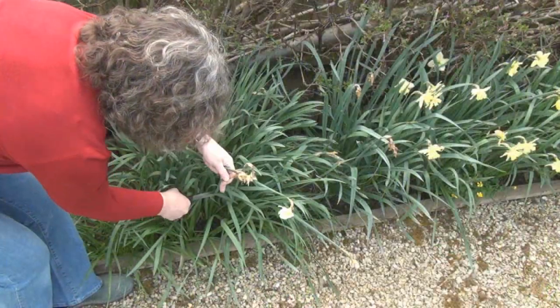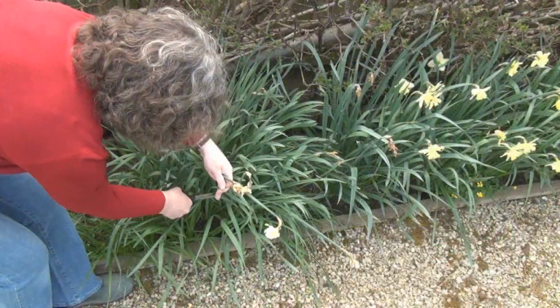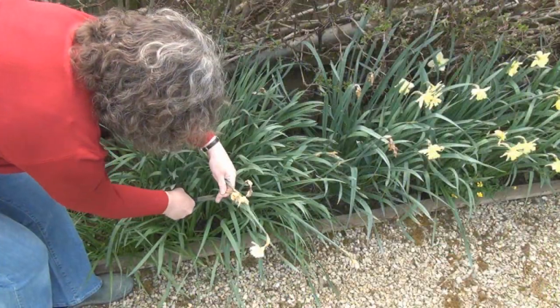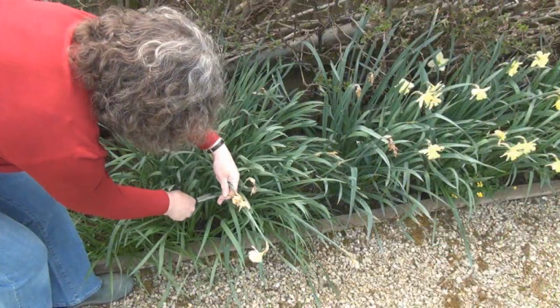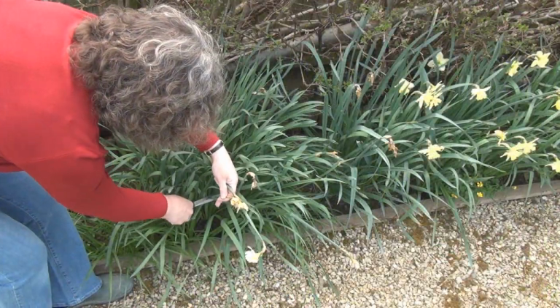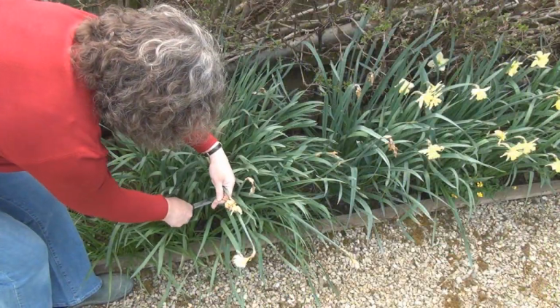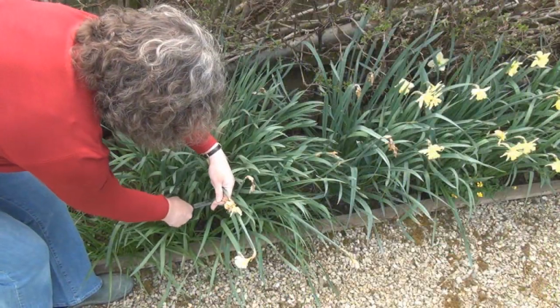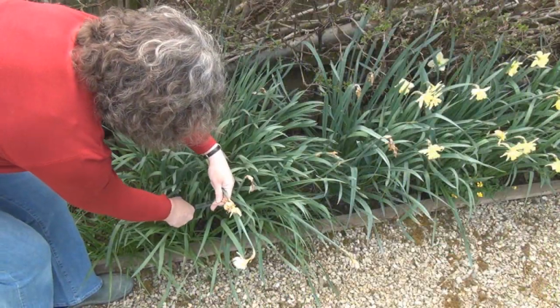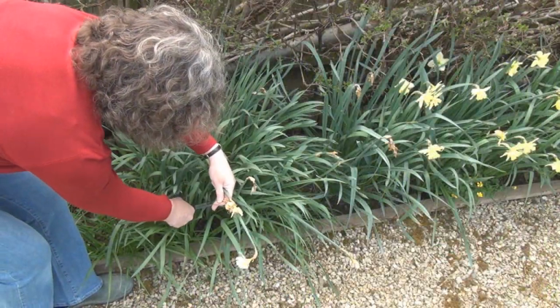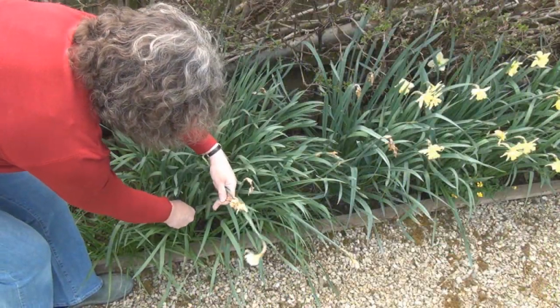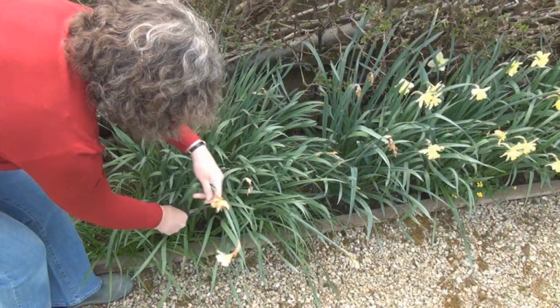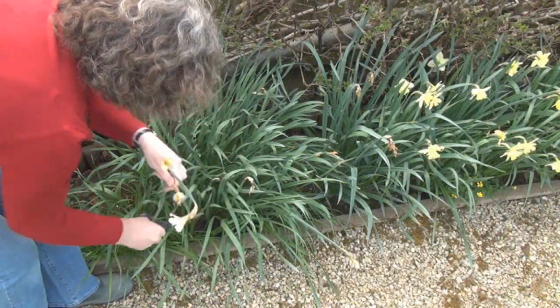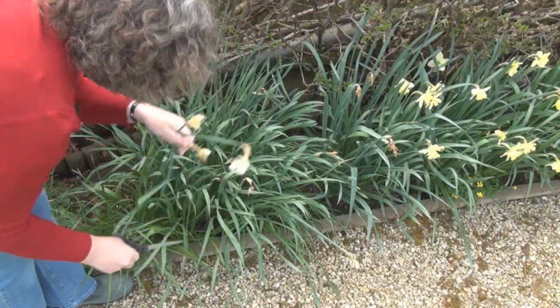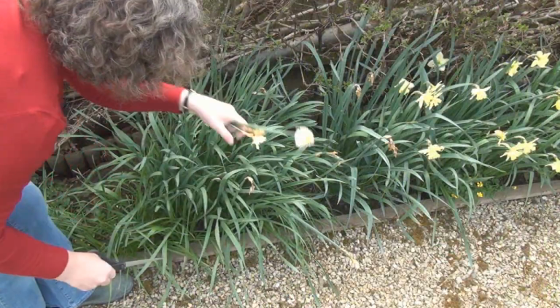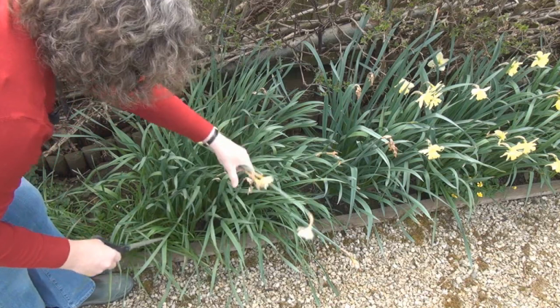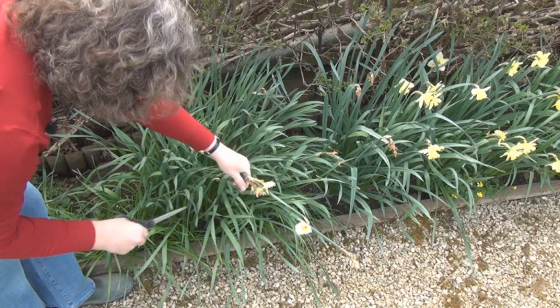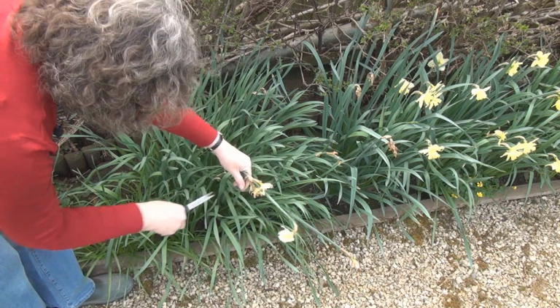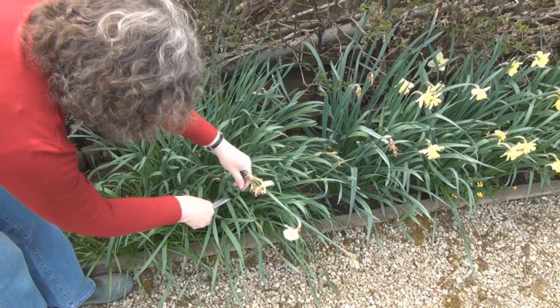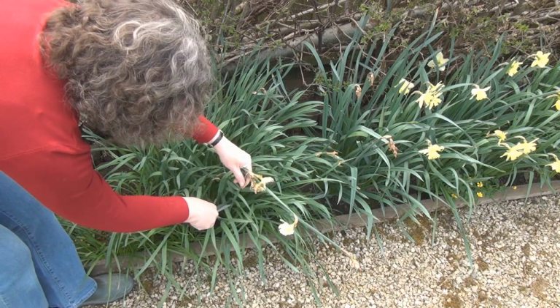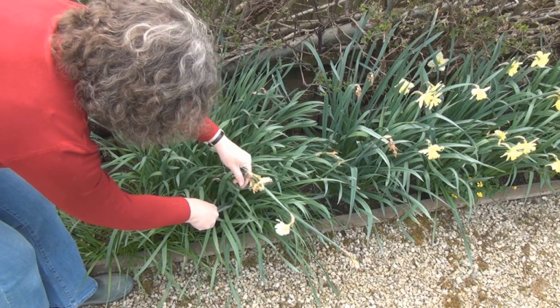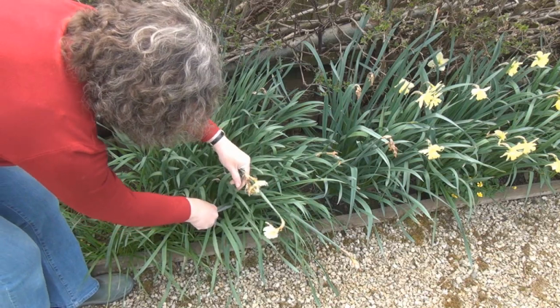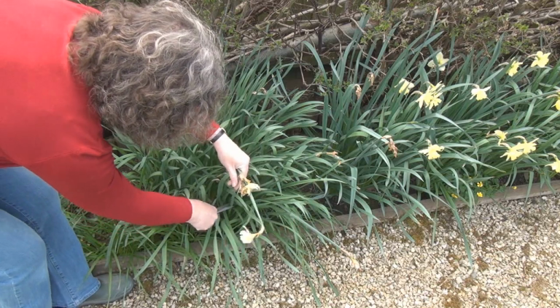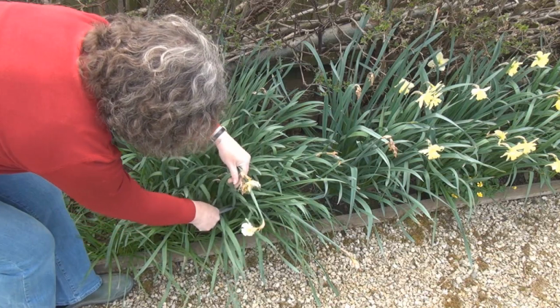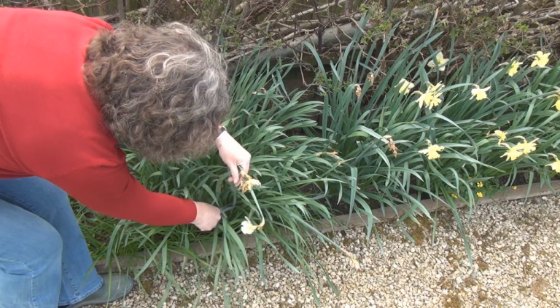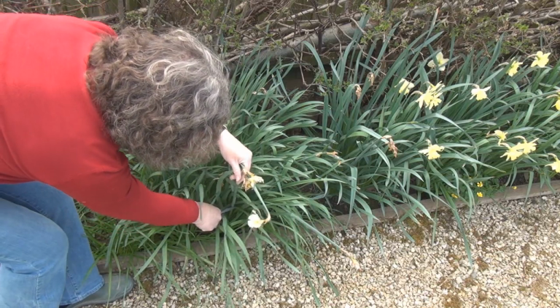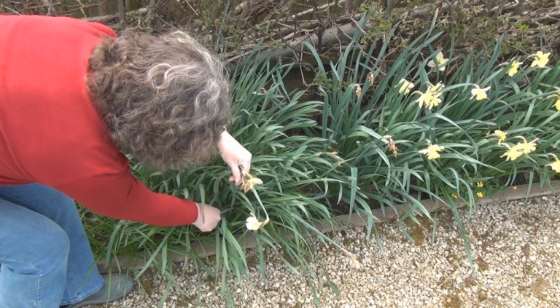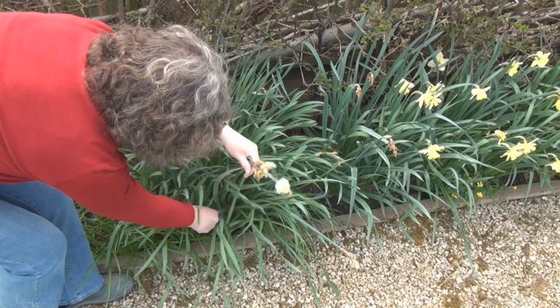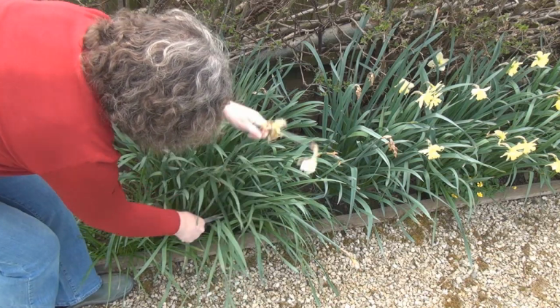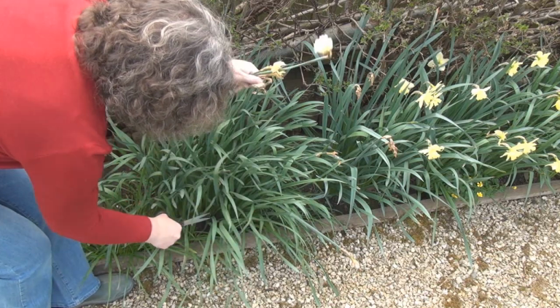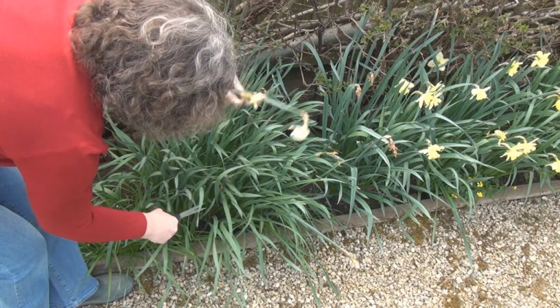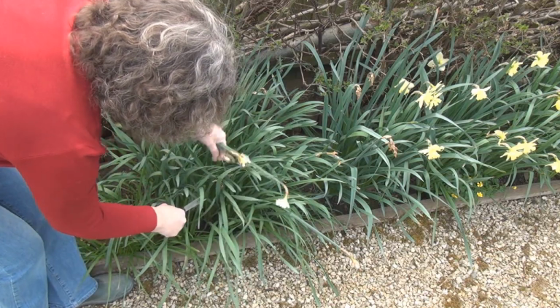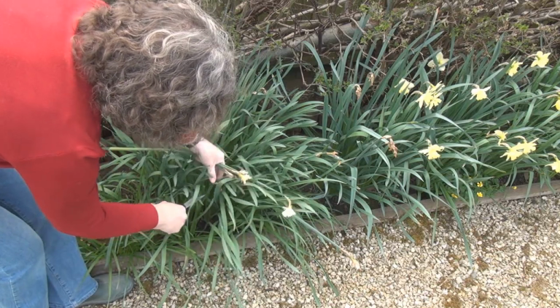Sadly, flowers don't last forever, so I'm doing some deadheading around the garden, starting with the daffodils.